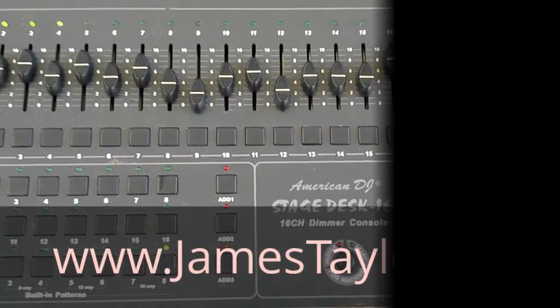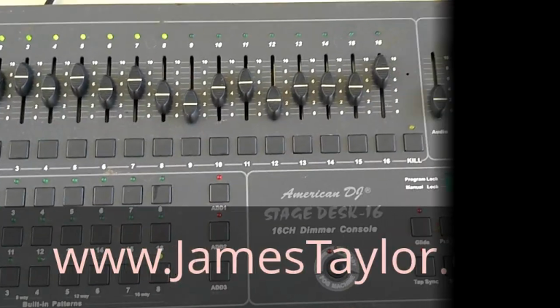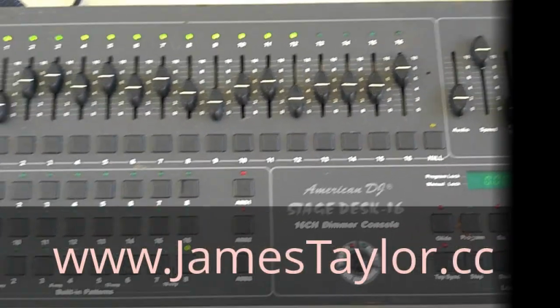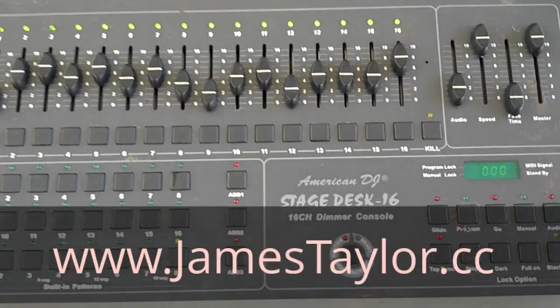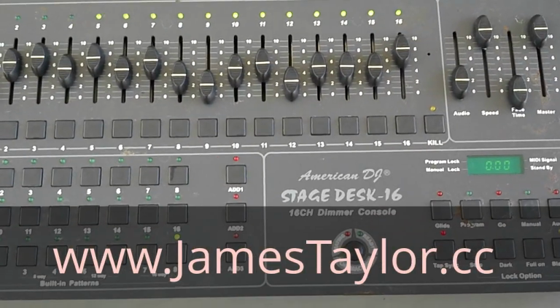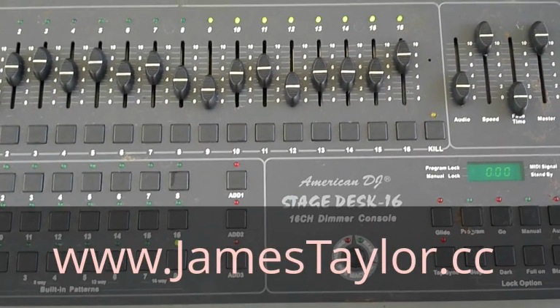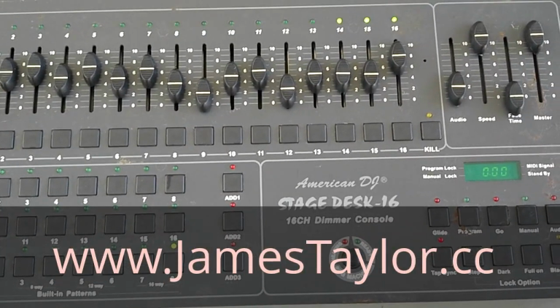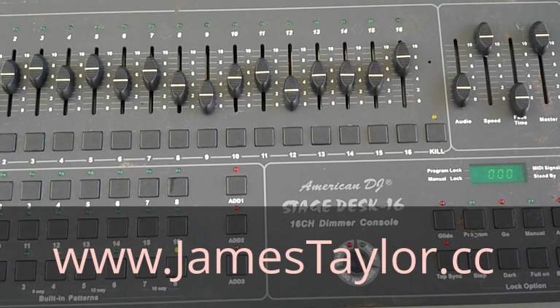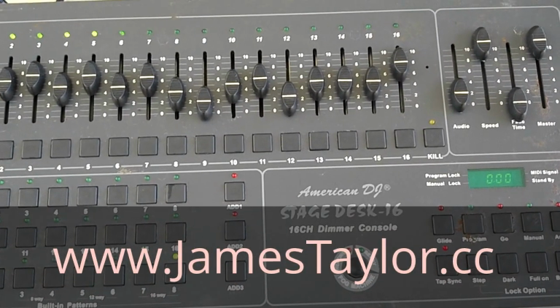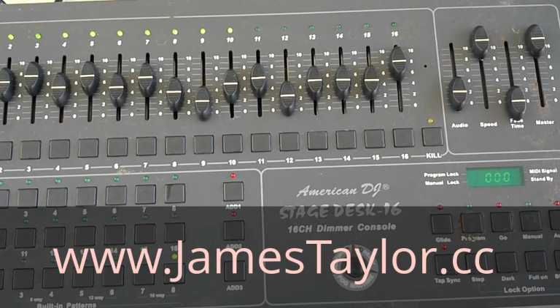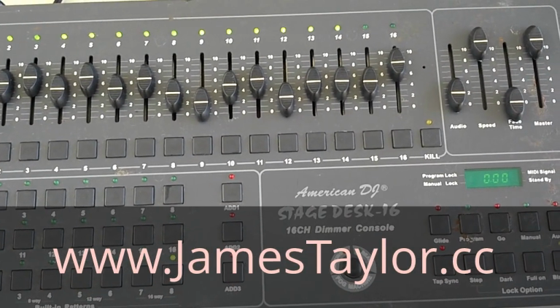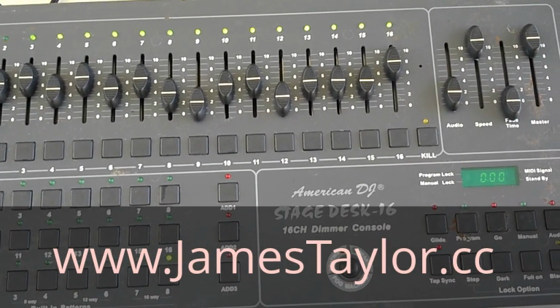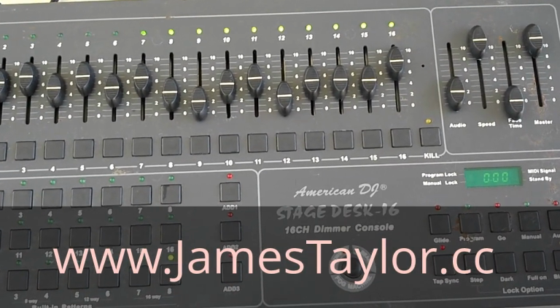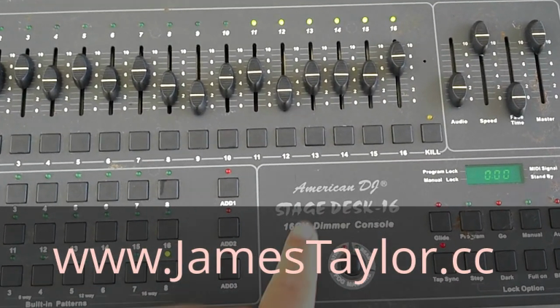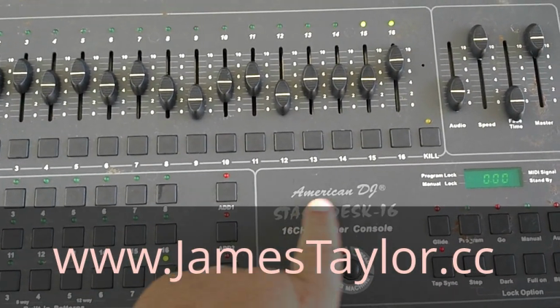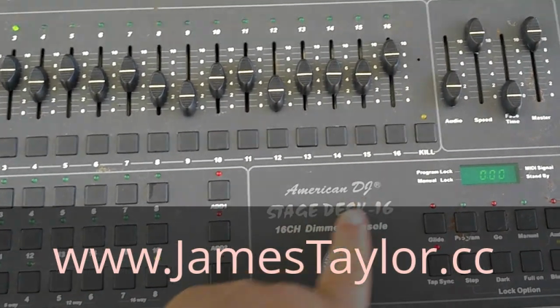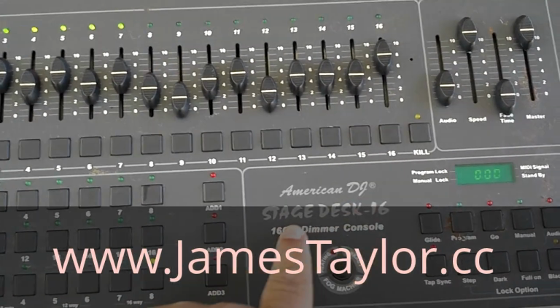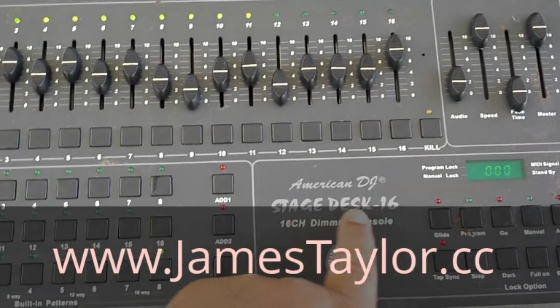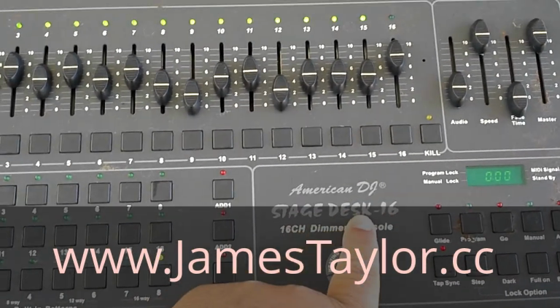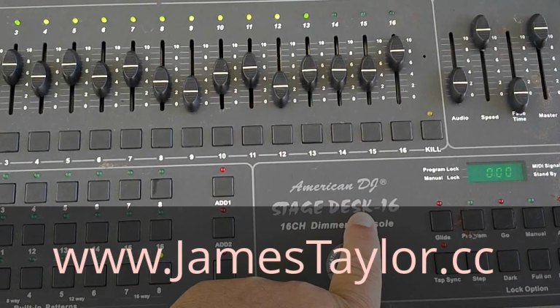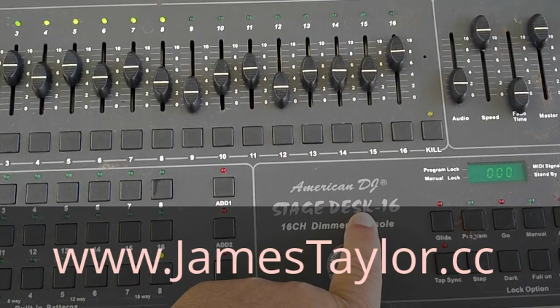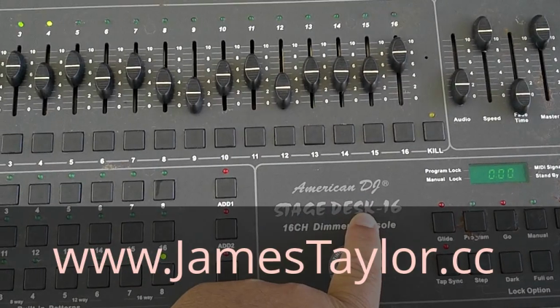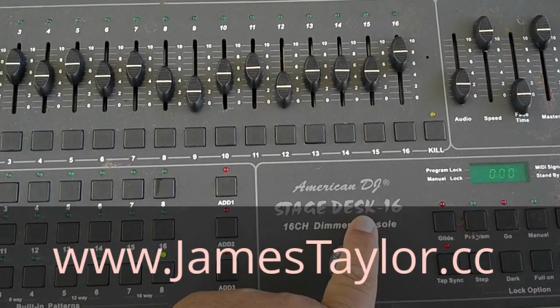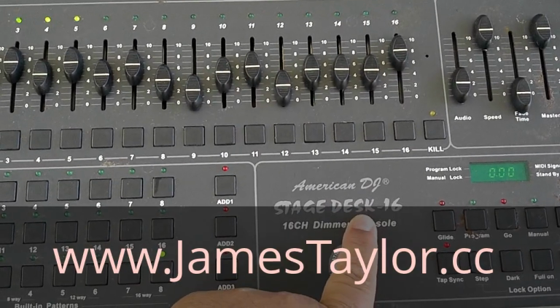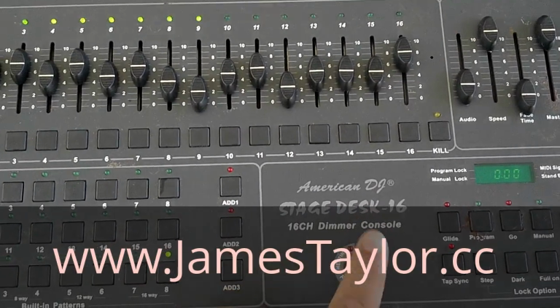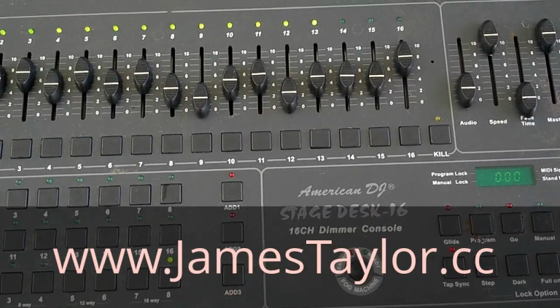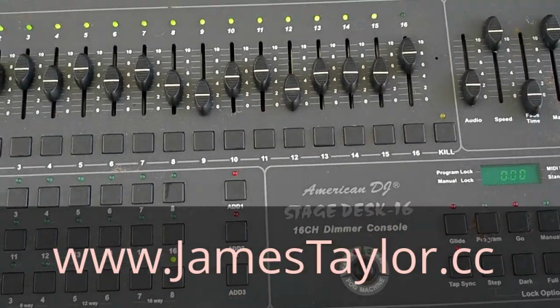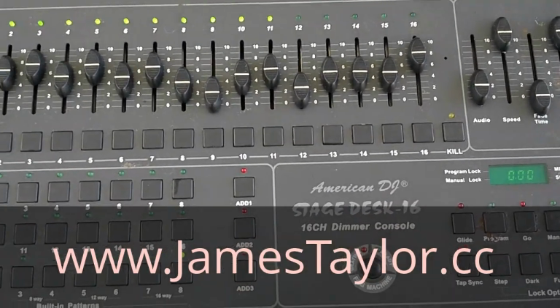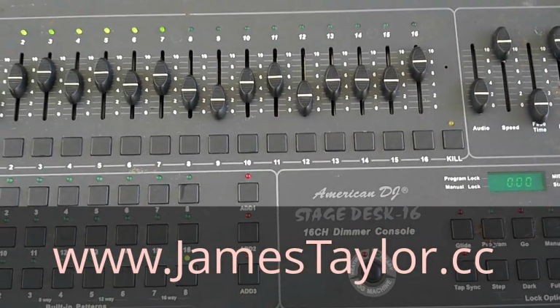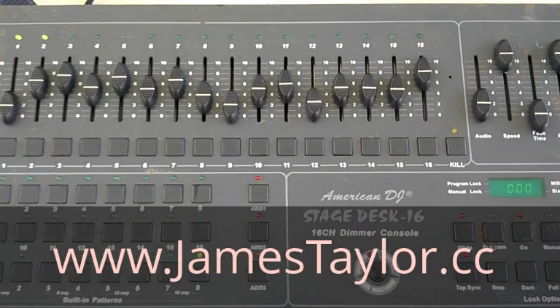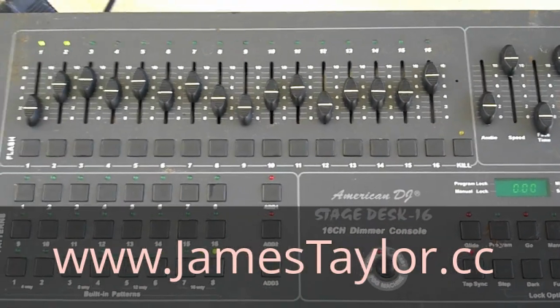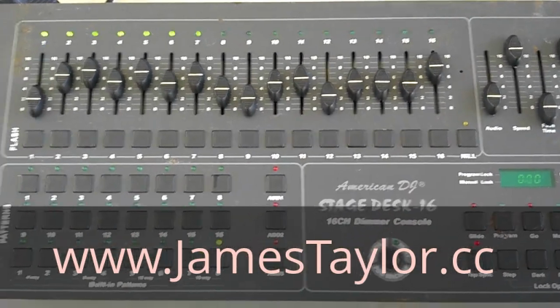This is a 16-channel console. It's an American DJ Stage Desk 16. It's DMX controlled.